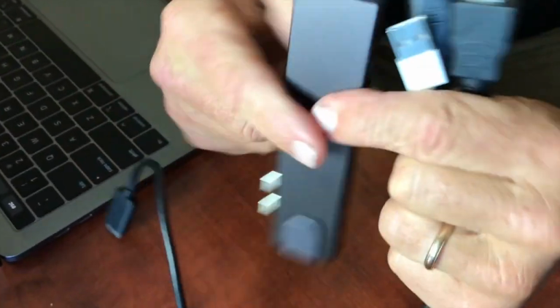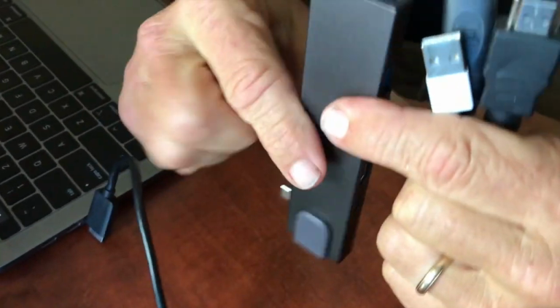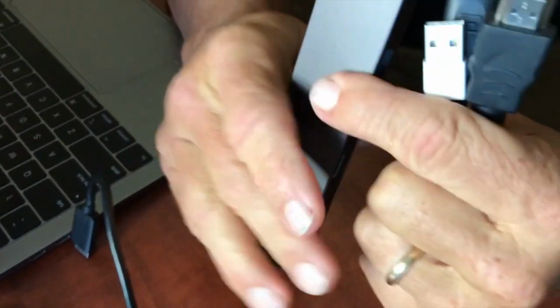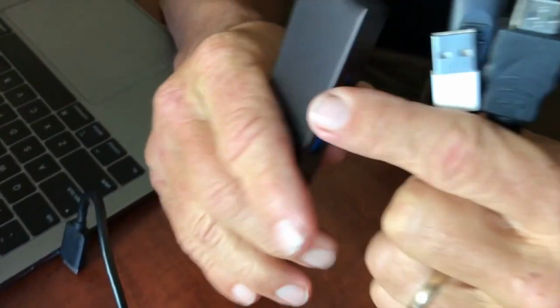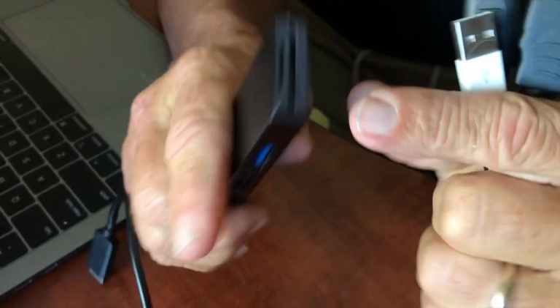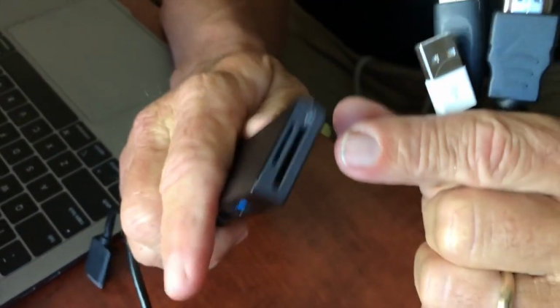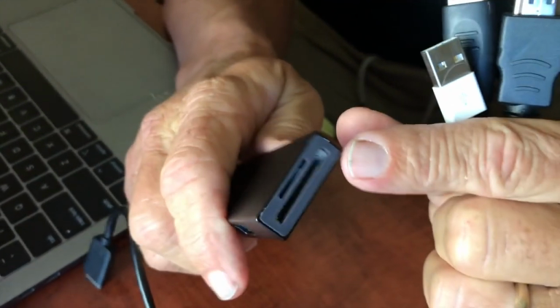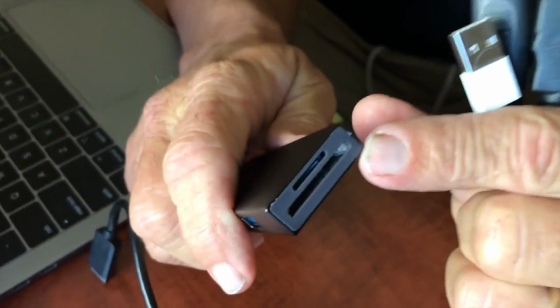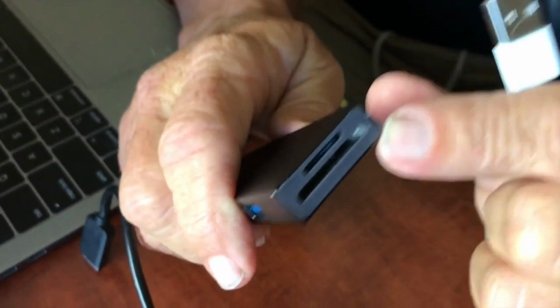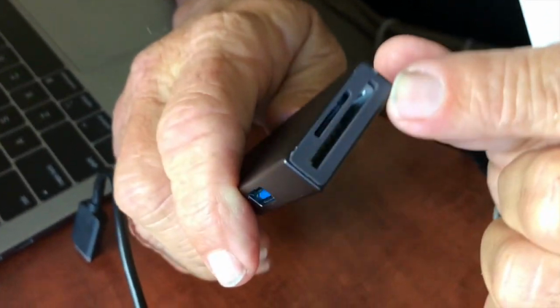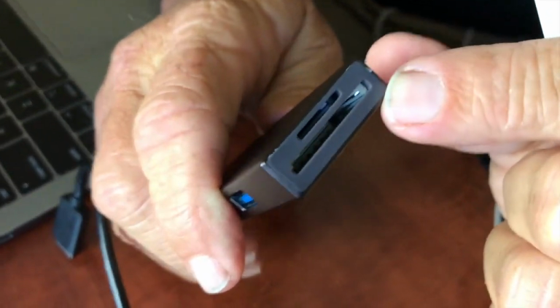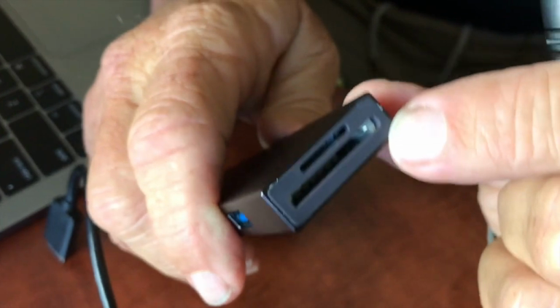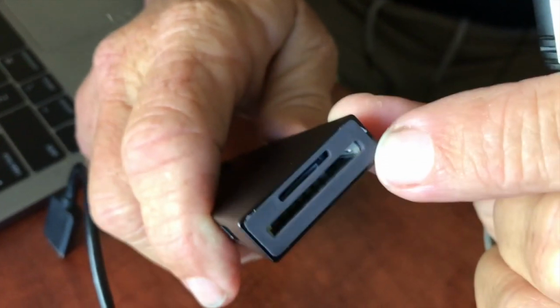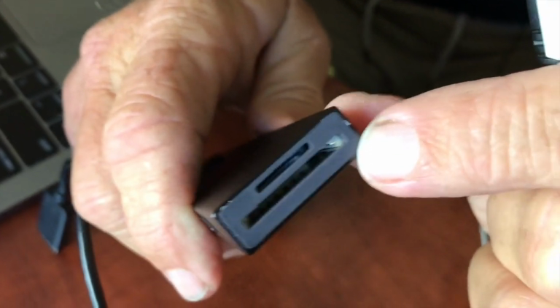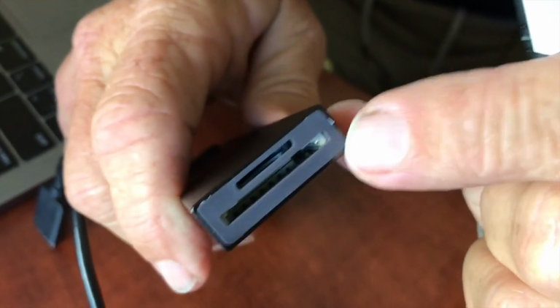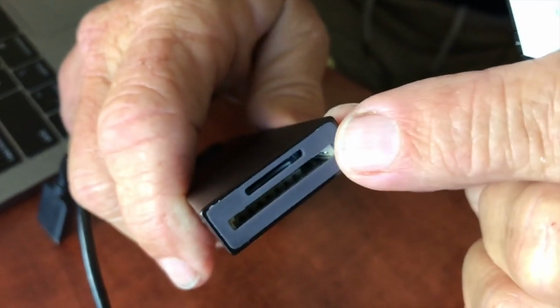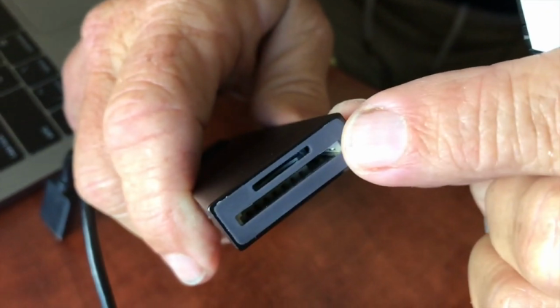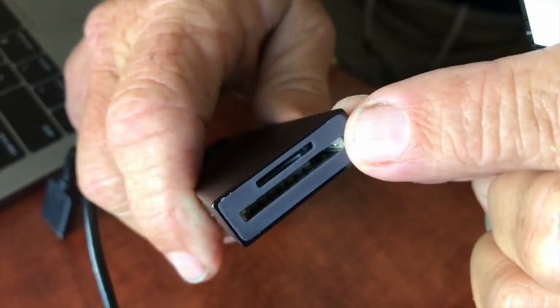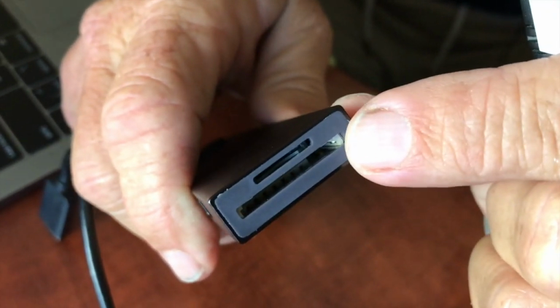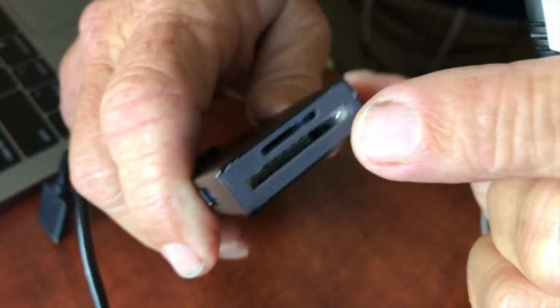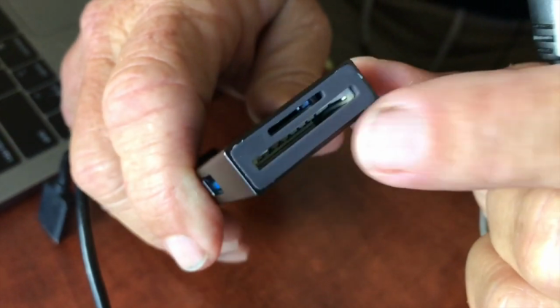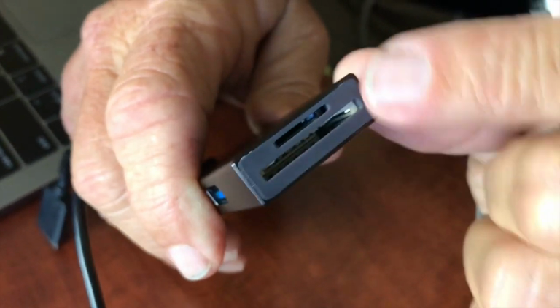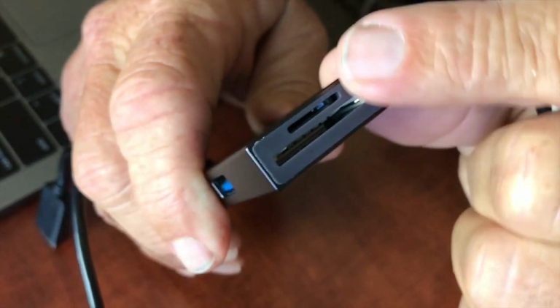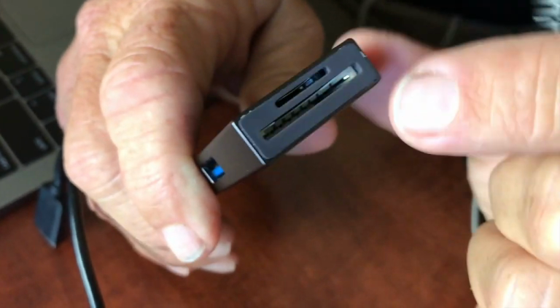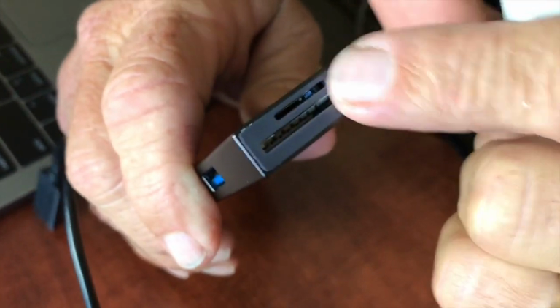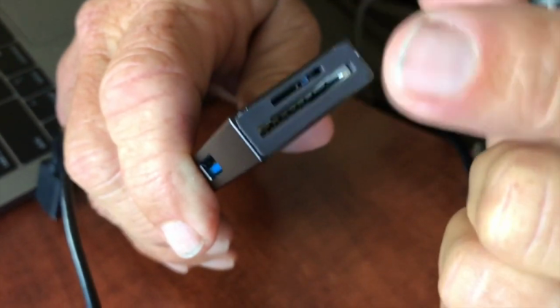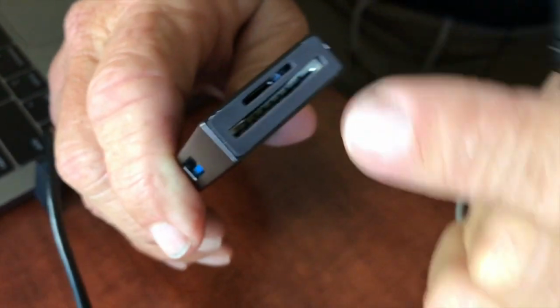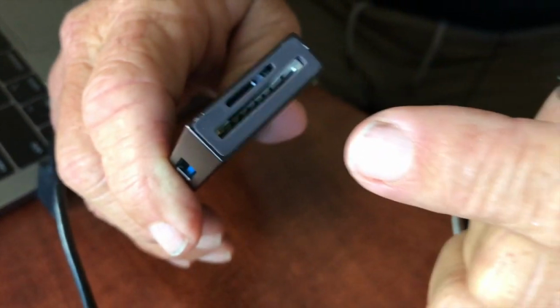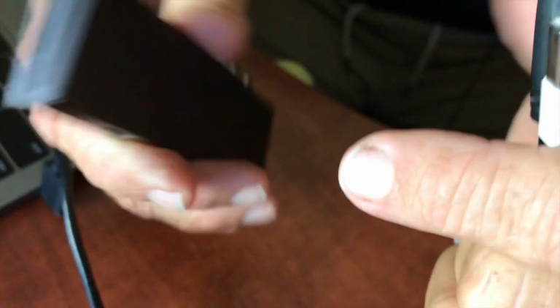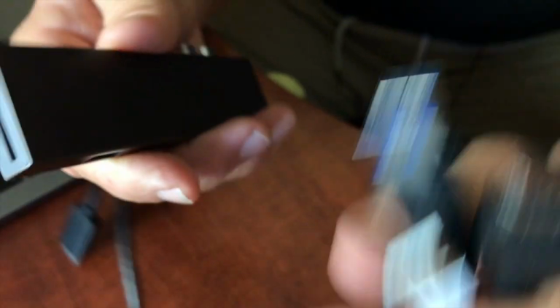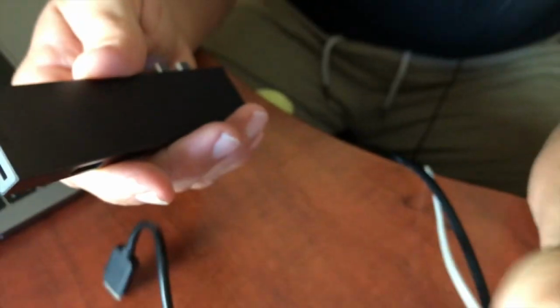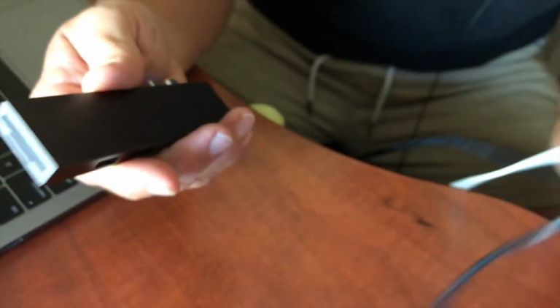And last thing on the bottom of it, you can do your SD cards — both the bigger and smaller ones, that kind of thing.